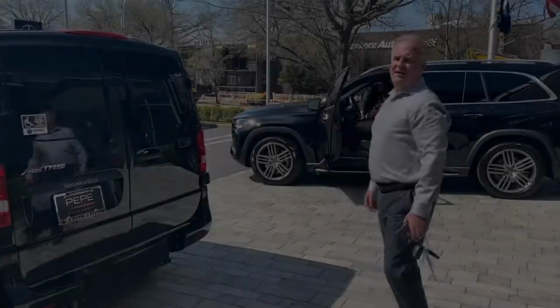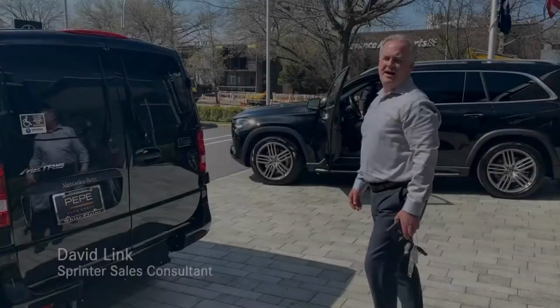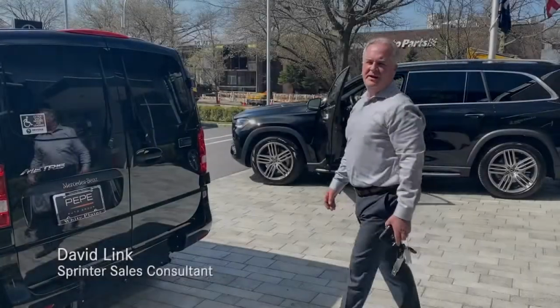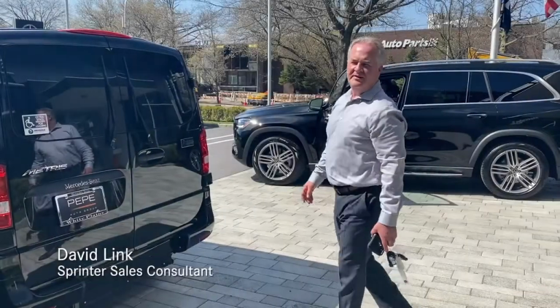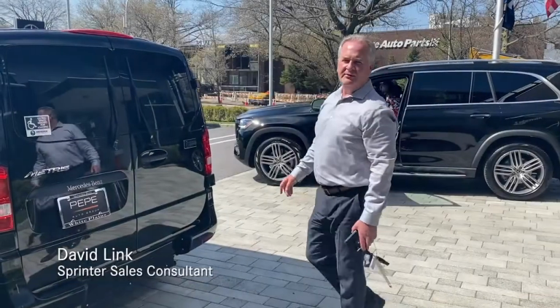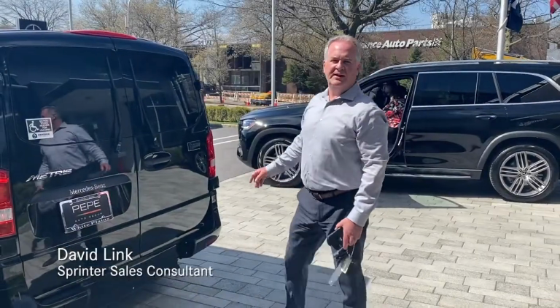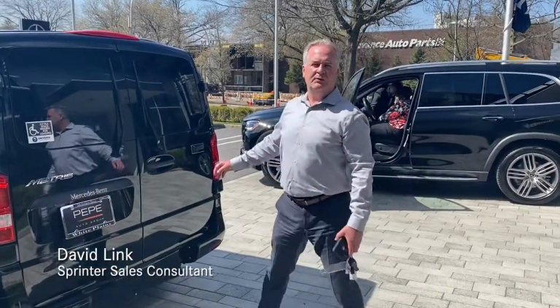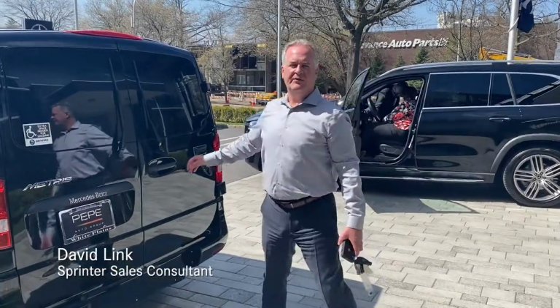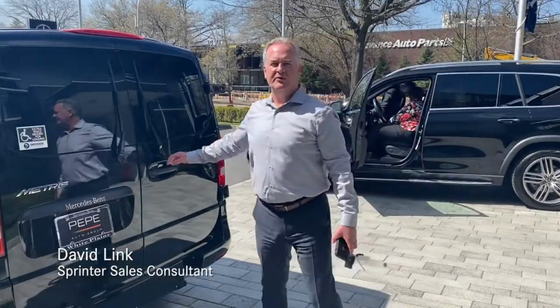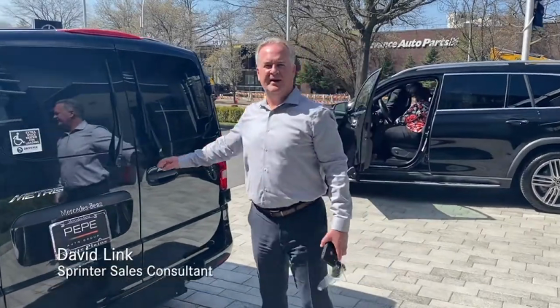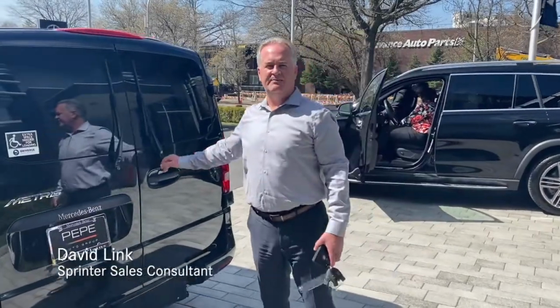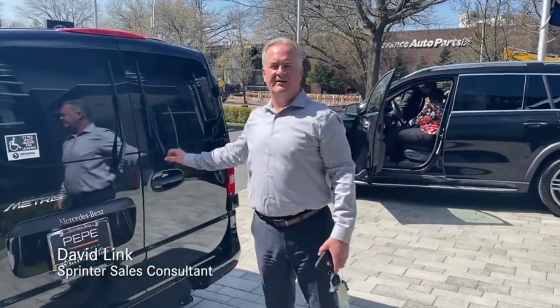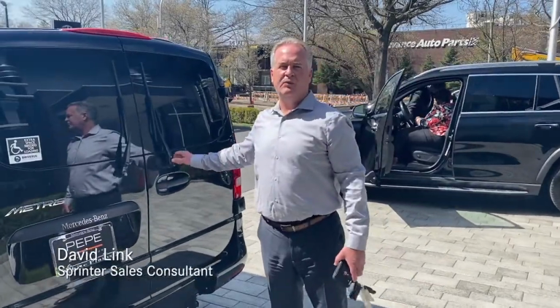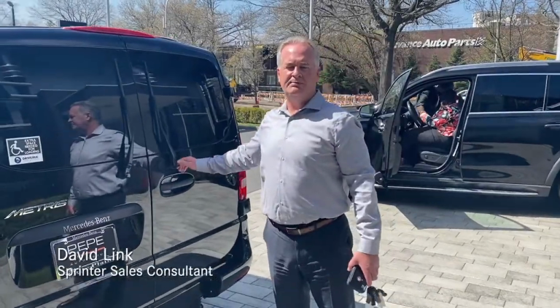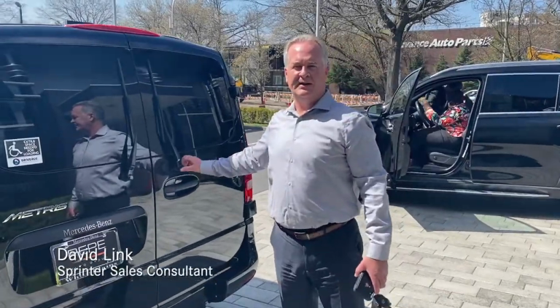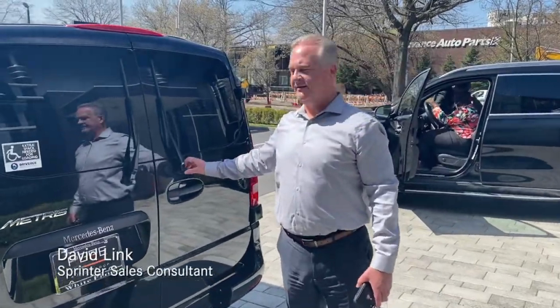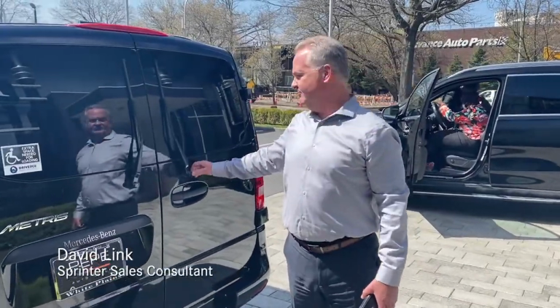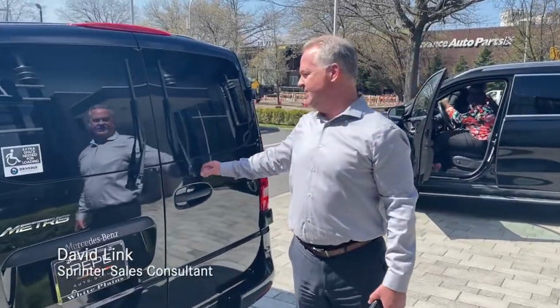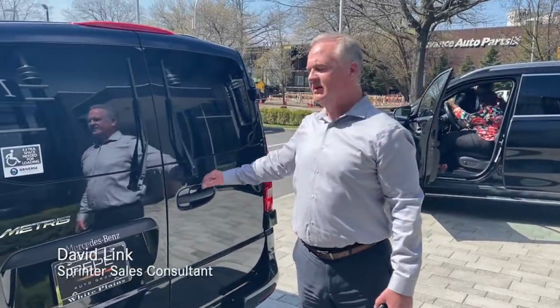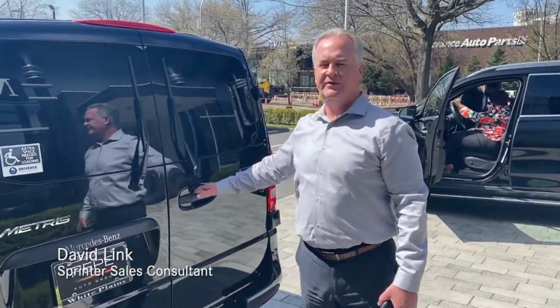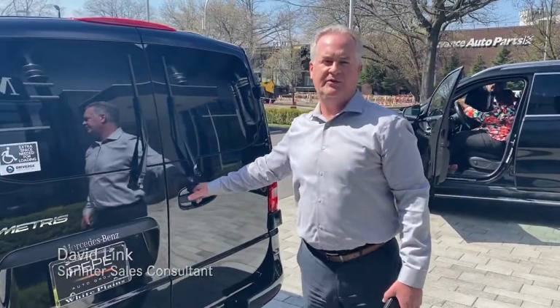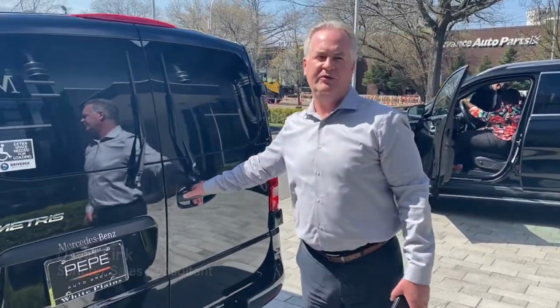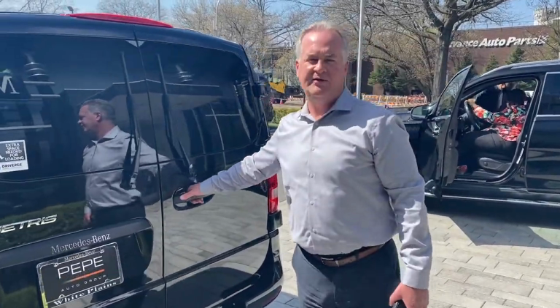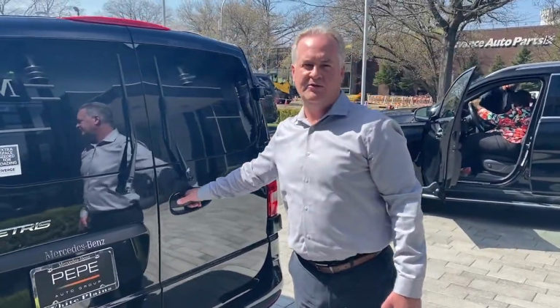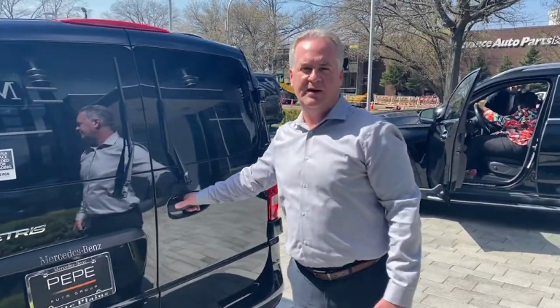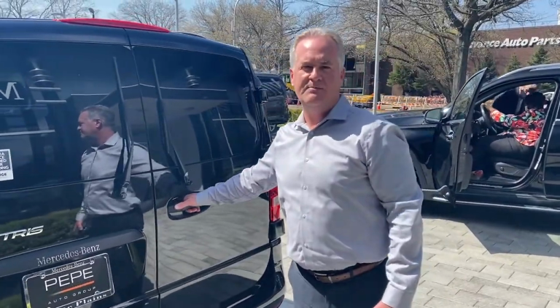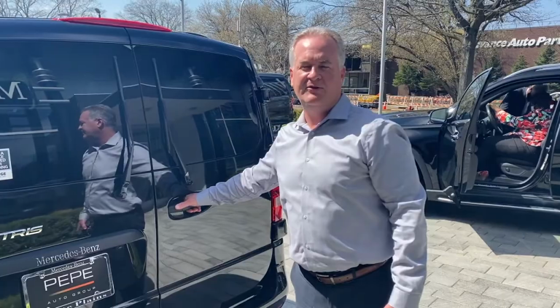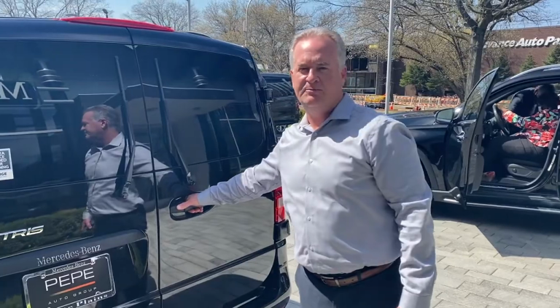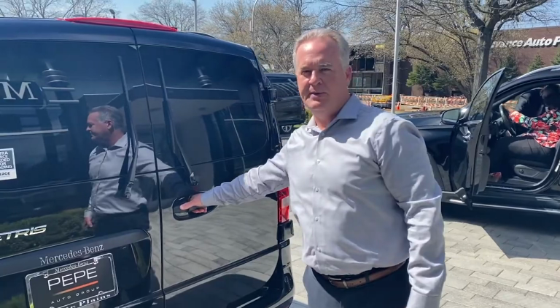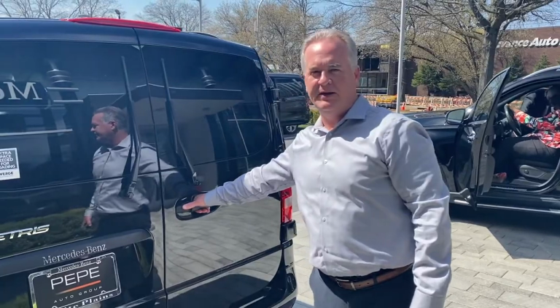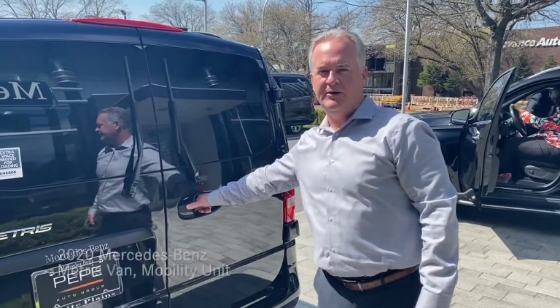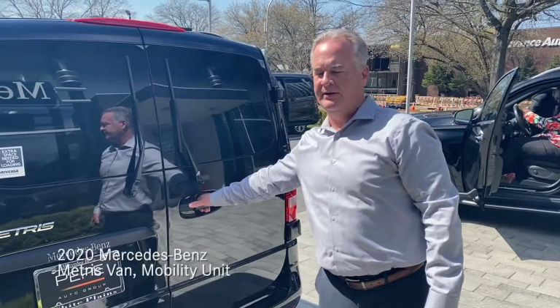Hi, my name is Dave Link. I work for Mercedes Benz of White Plains, and right here I have a 2020 Metris Mobility unit.